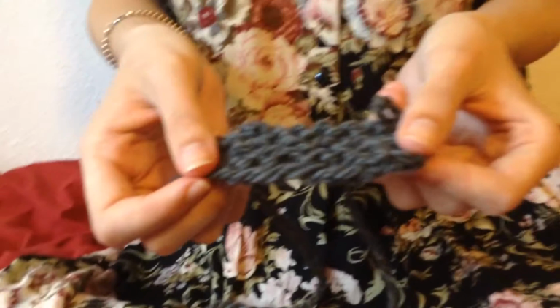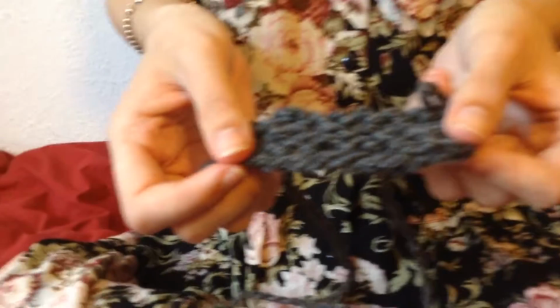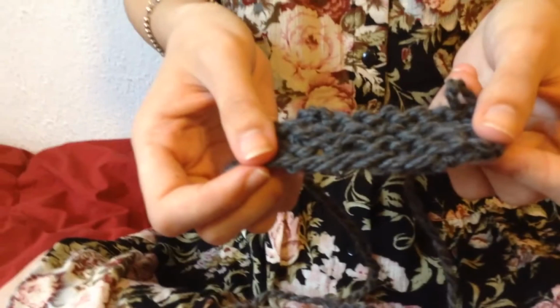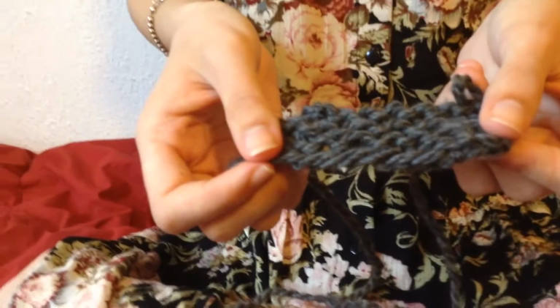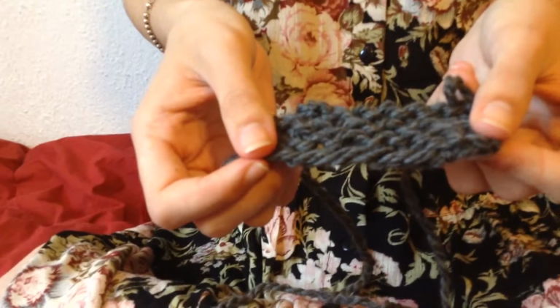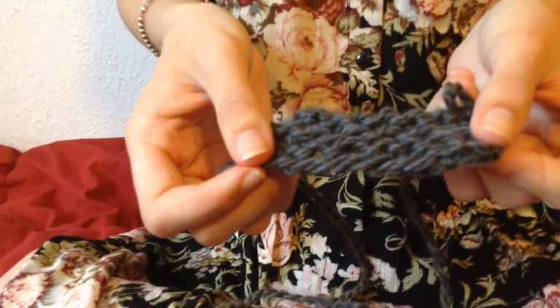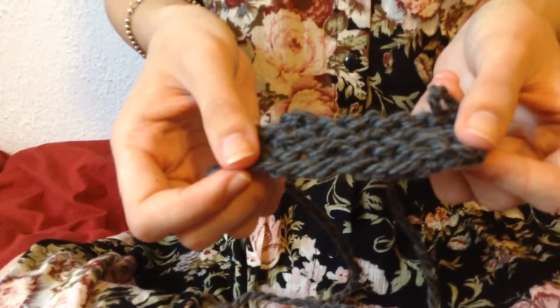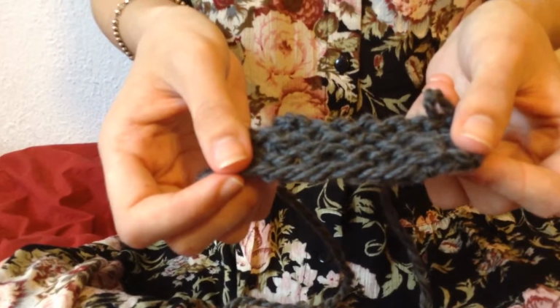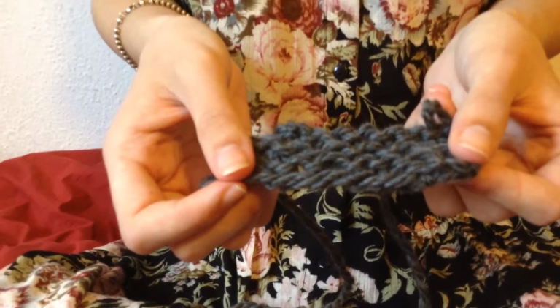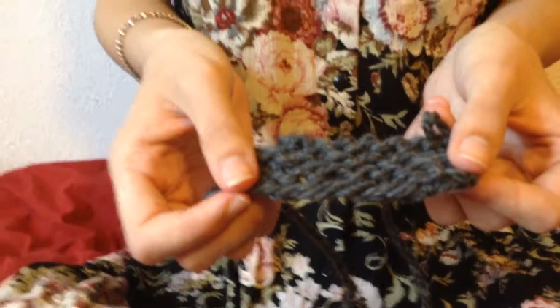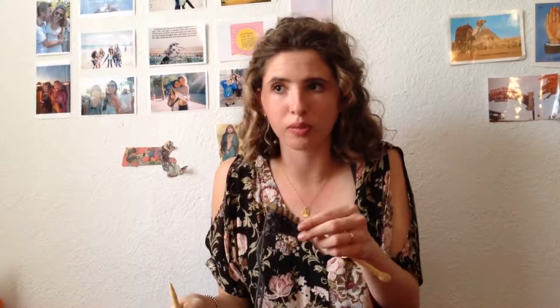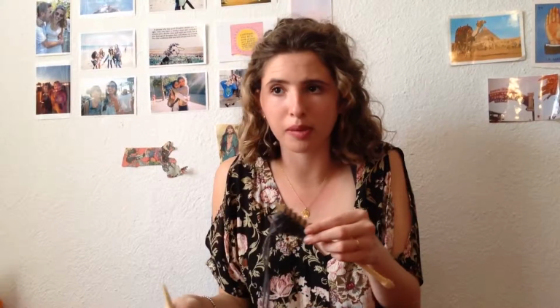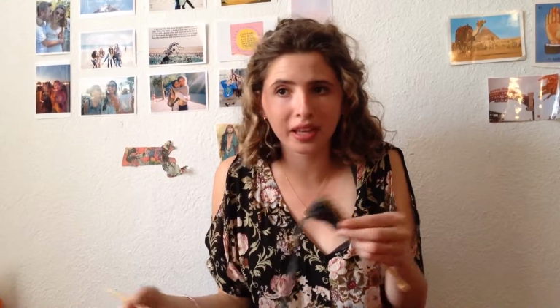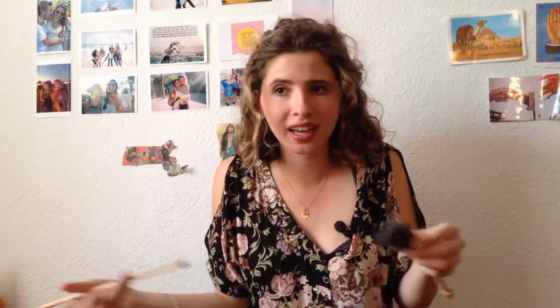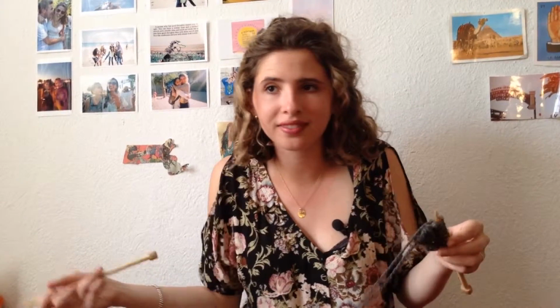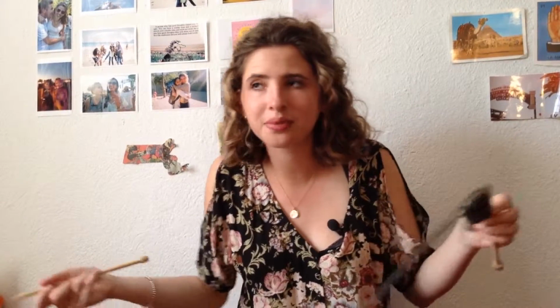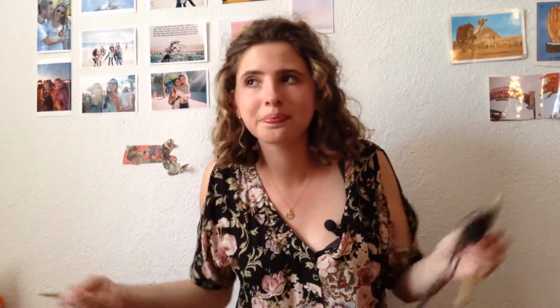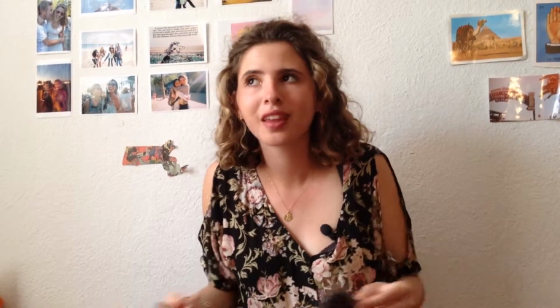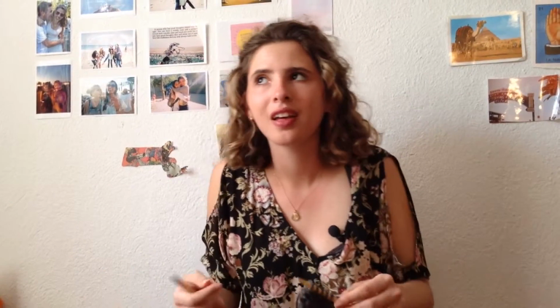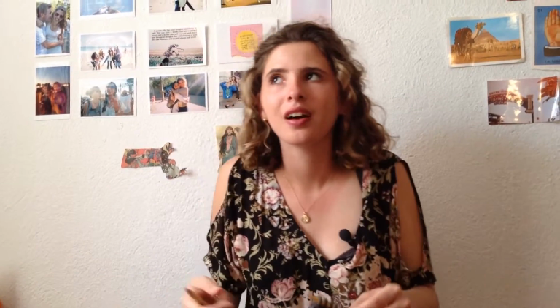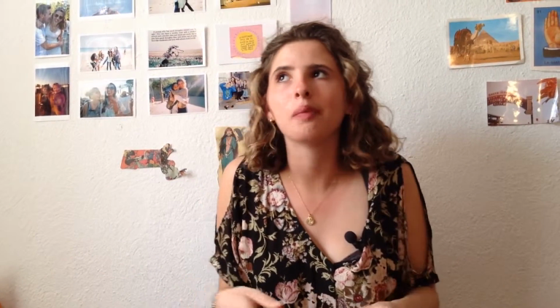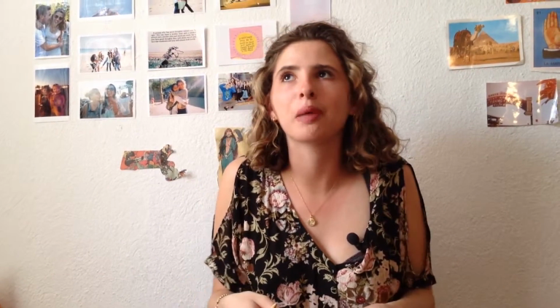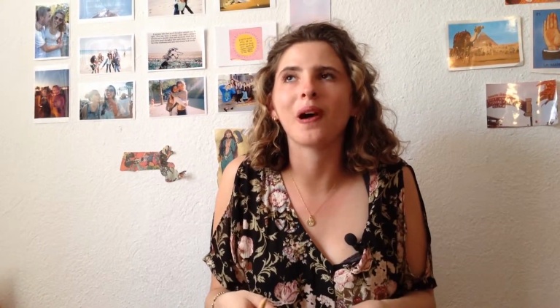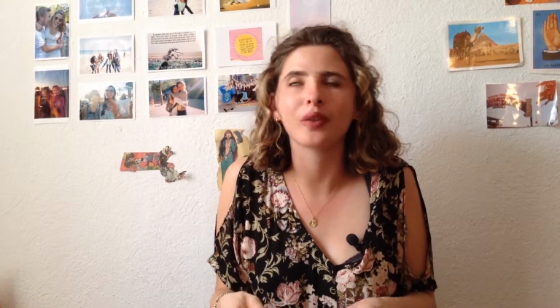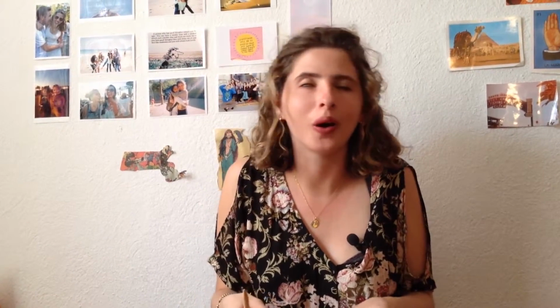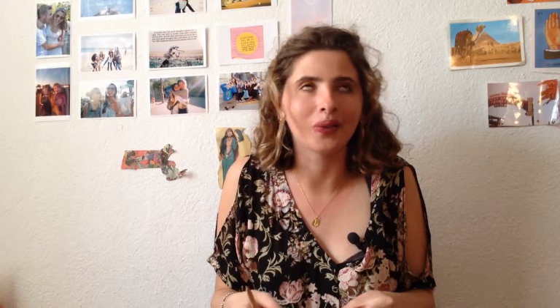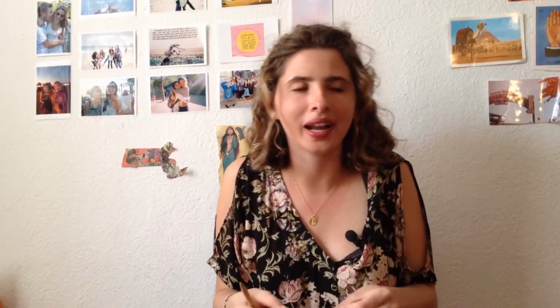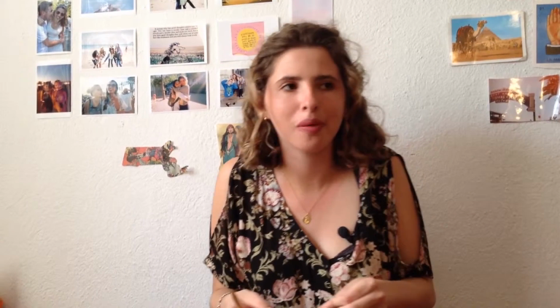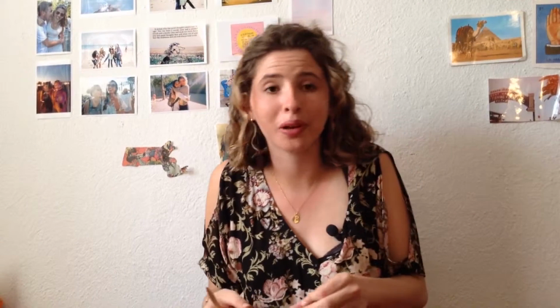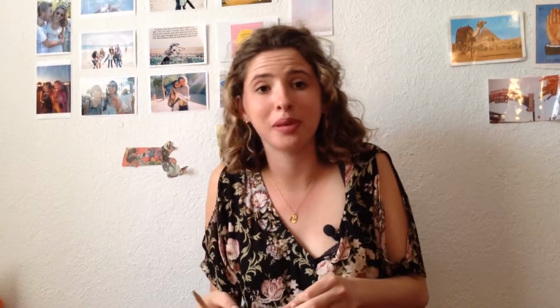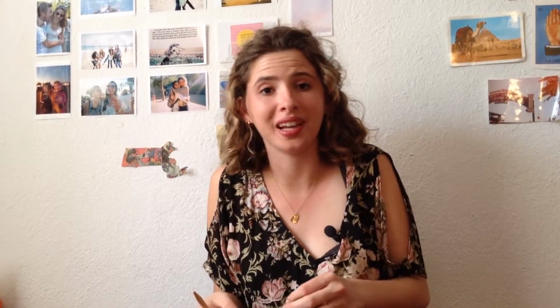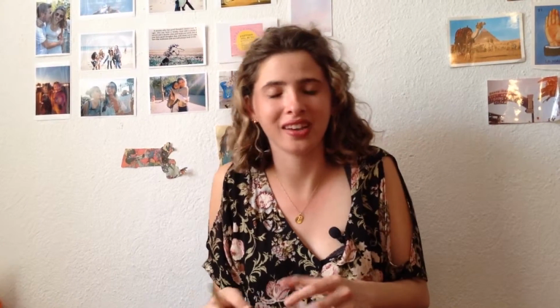This could be the beginning of a patch for a baby blanket. It's a big block of yarn right now but it could be anything.